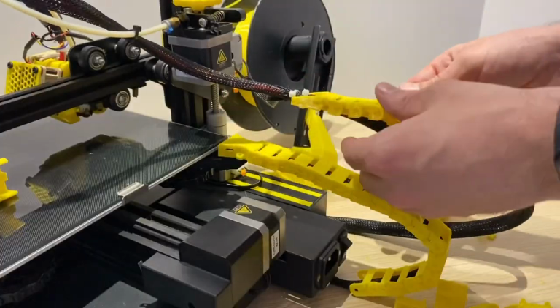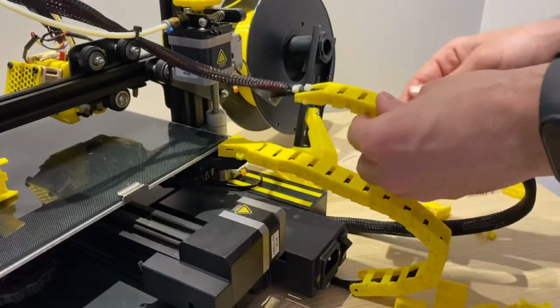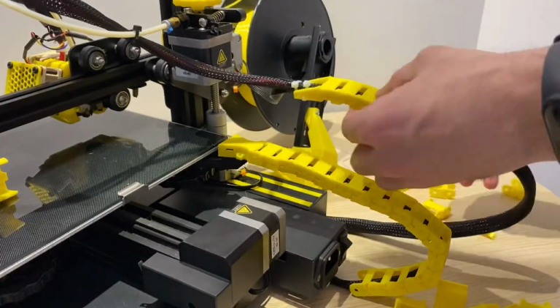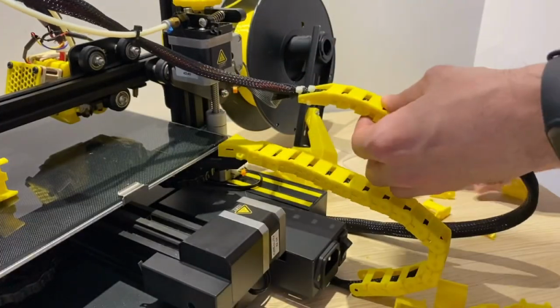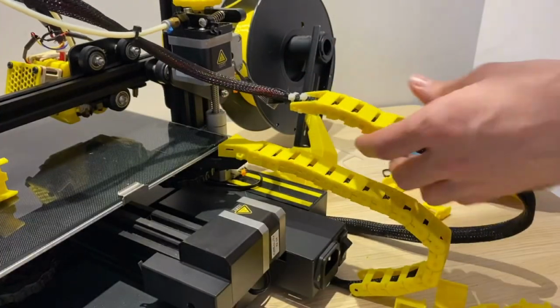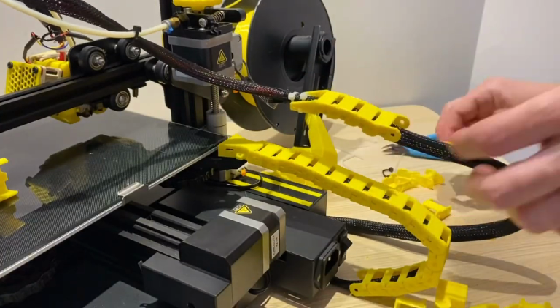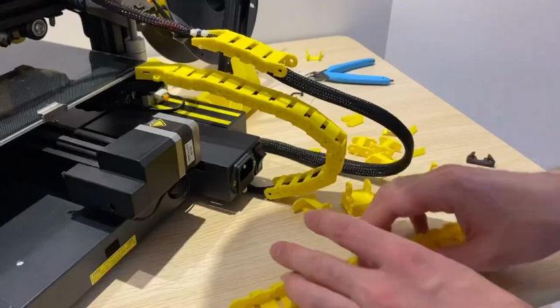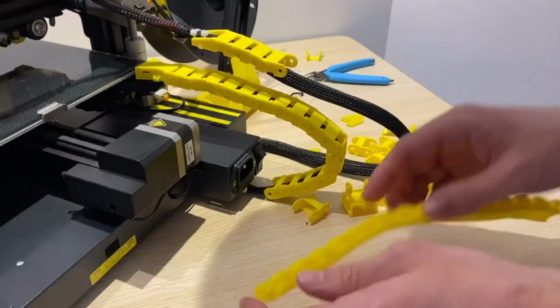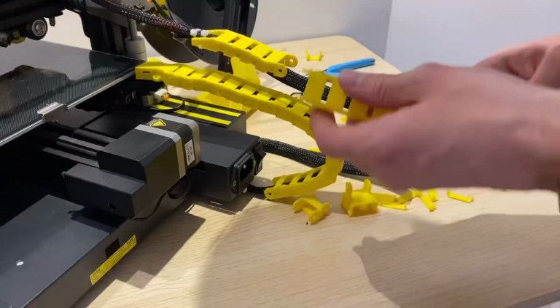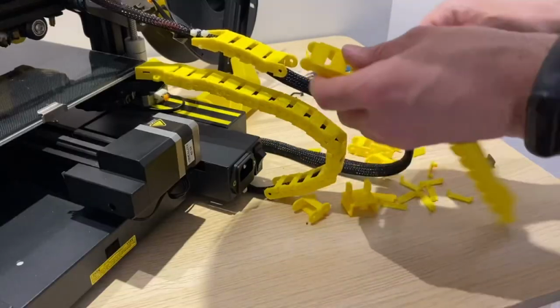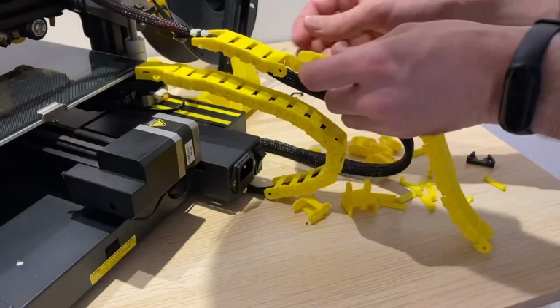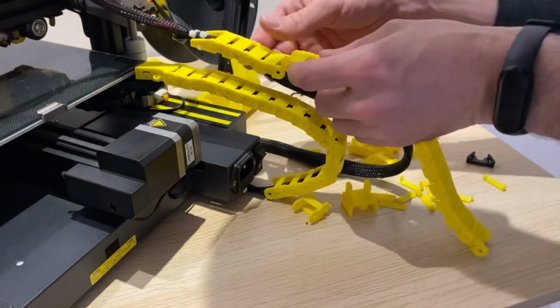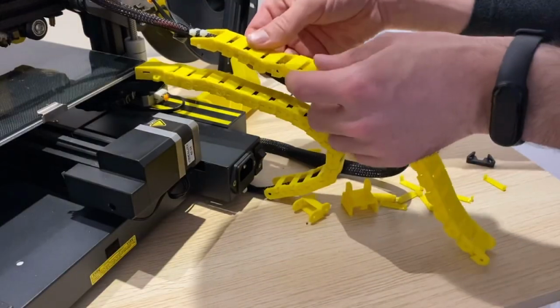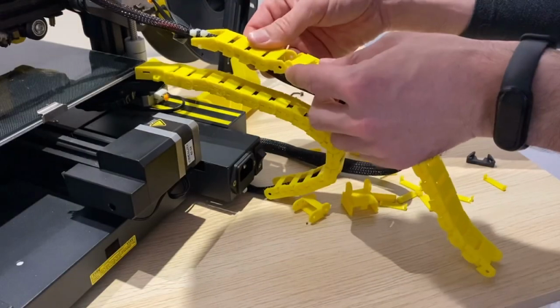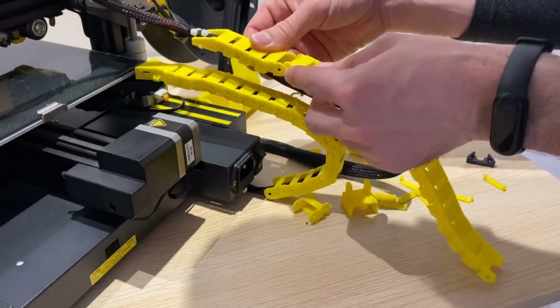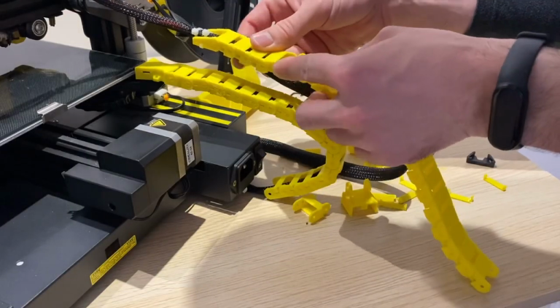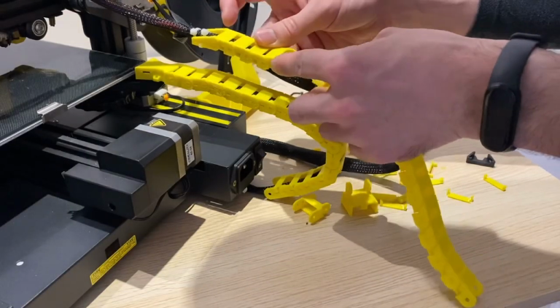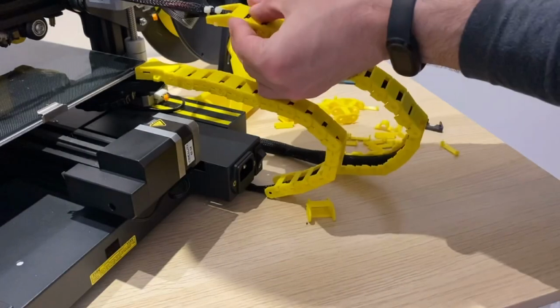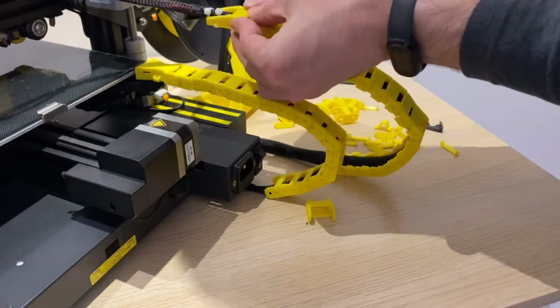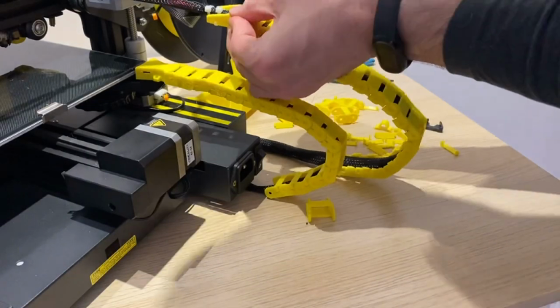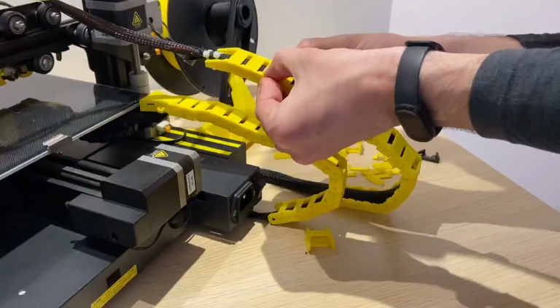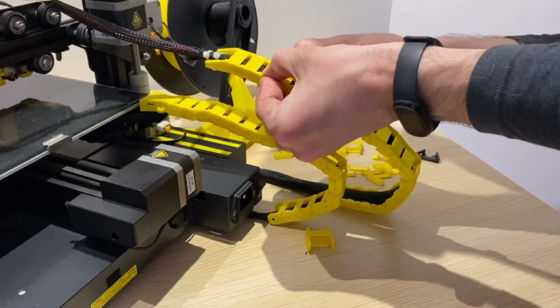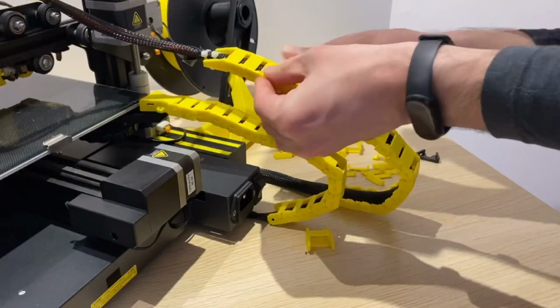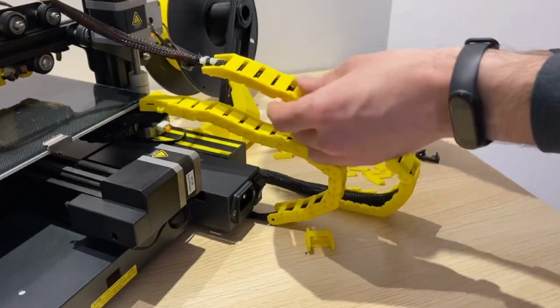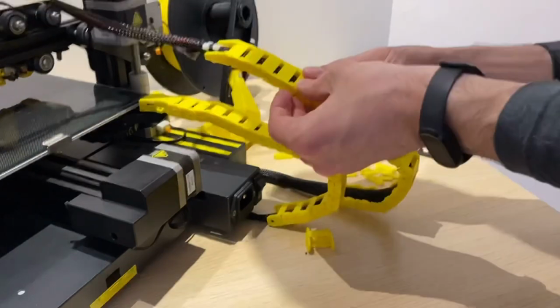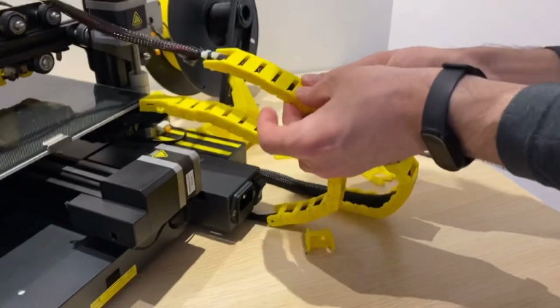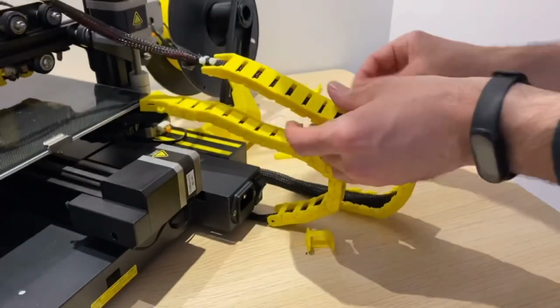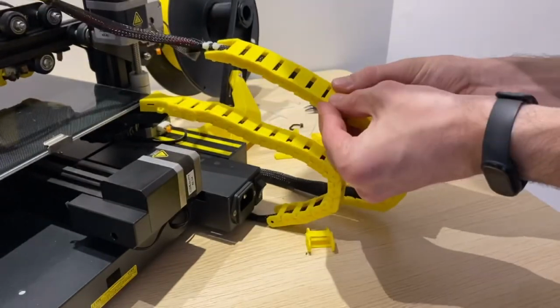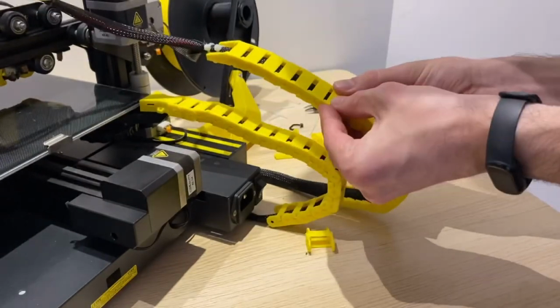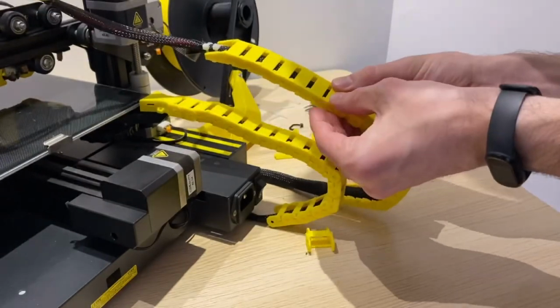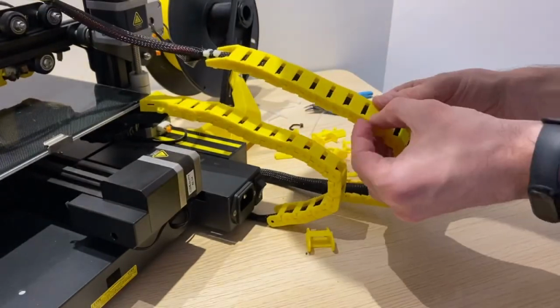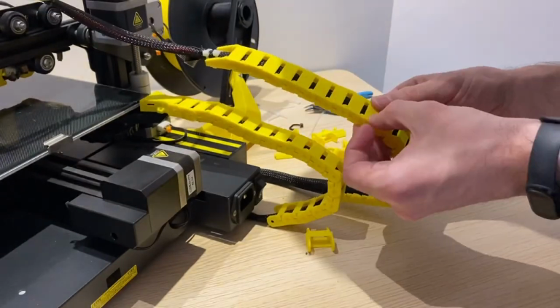Here I'm working on the cable for the extruder head. I found it easiest to assemble these cable chains all together in one piece like this, then just snap on those covers one by one.